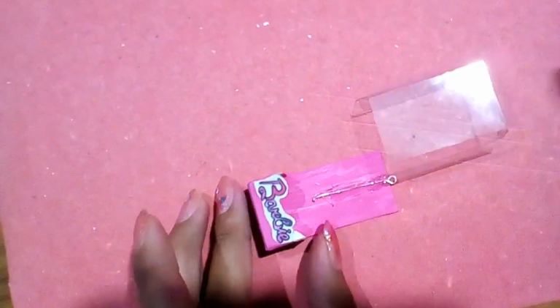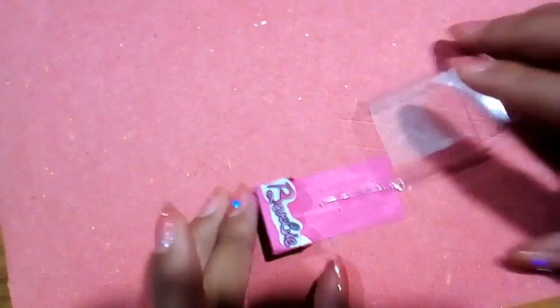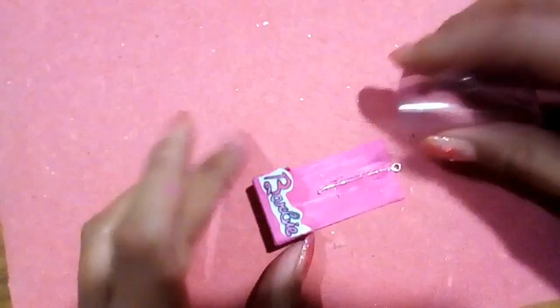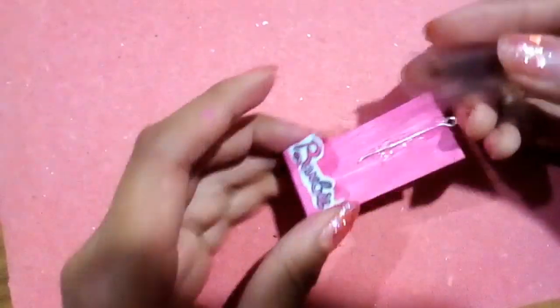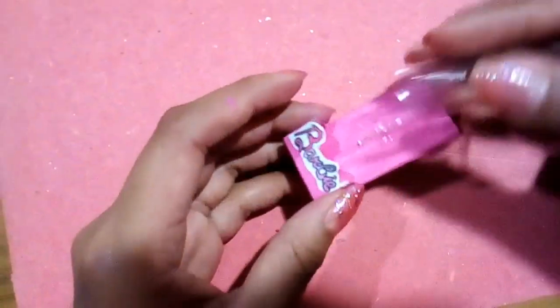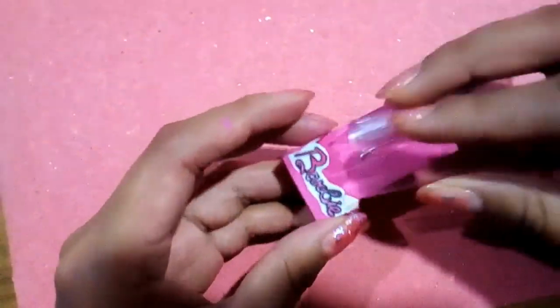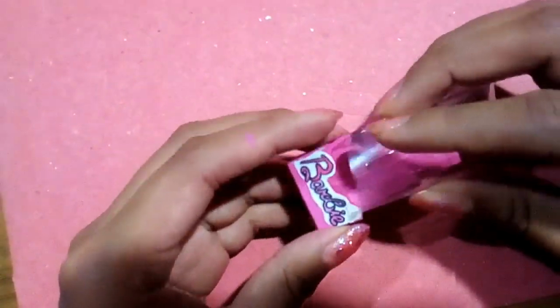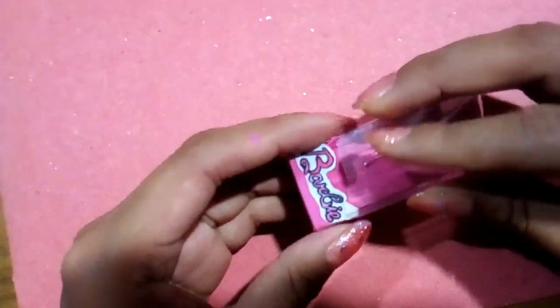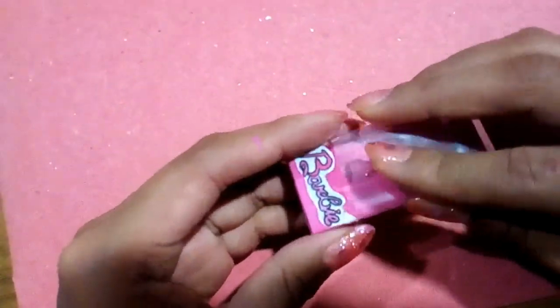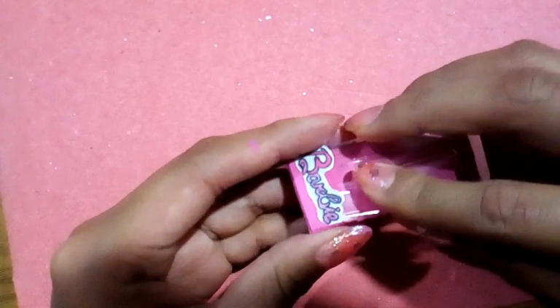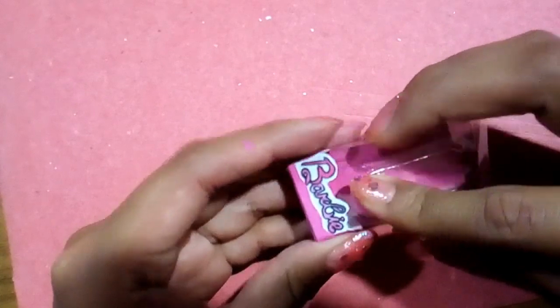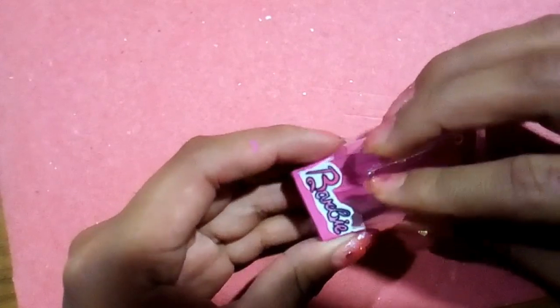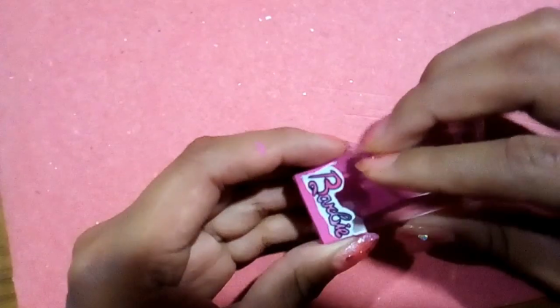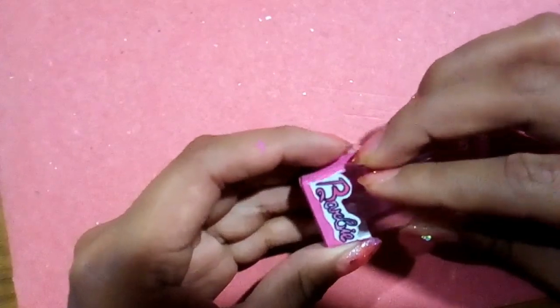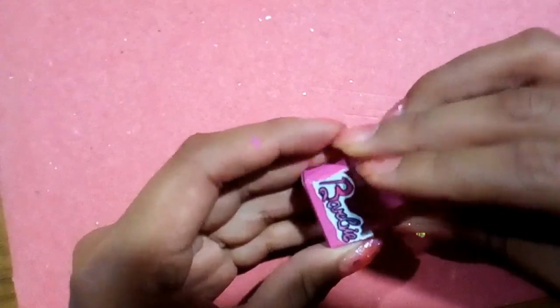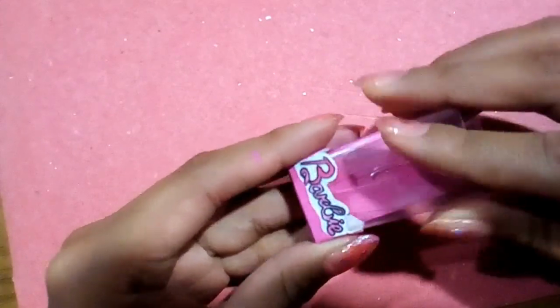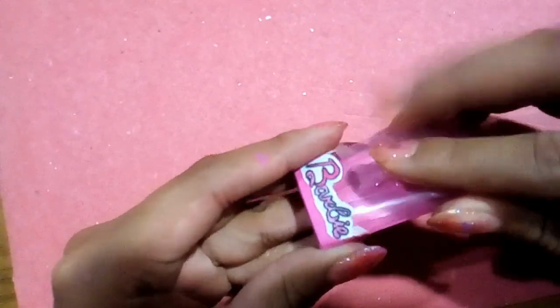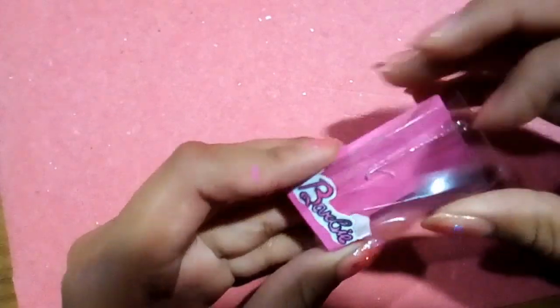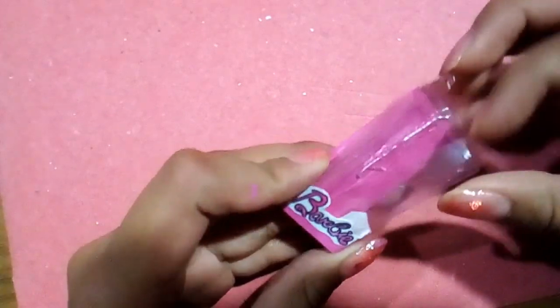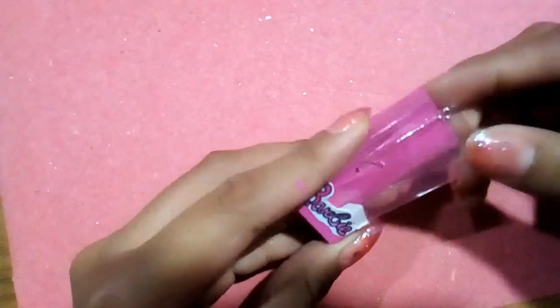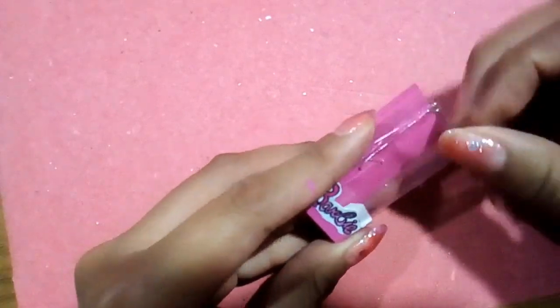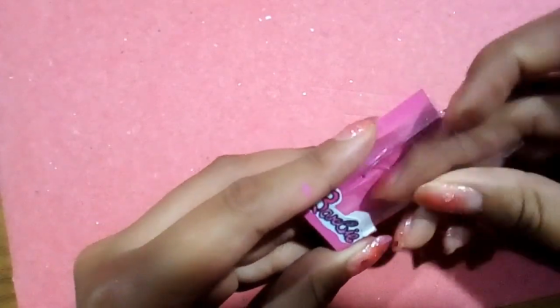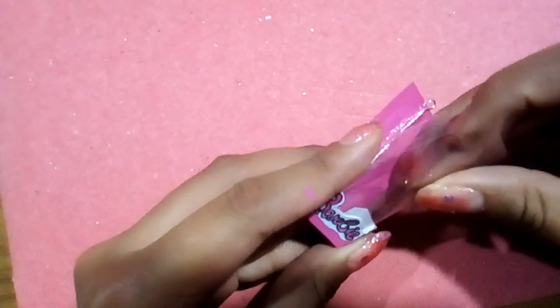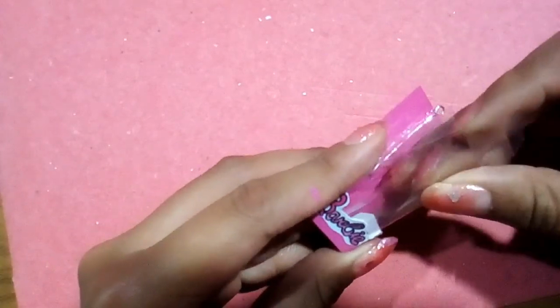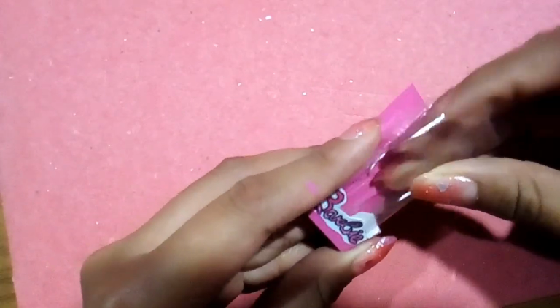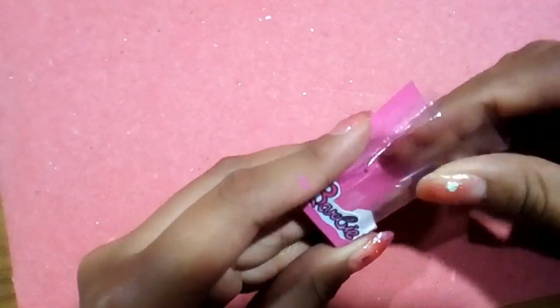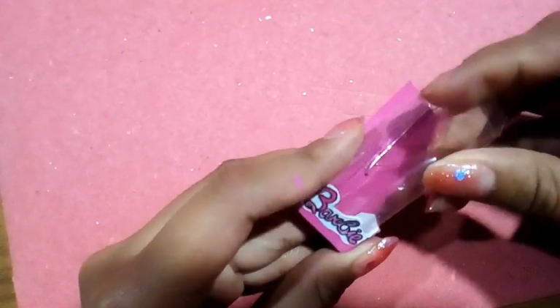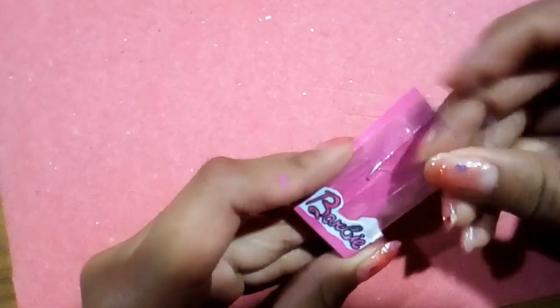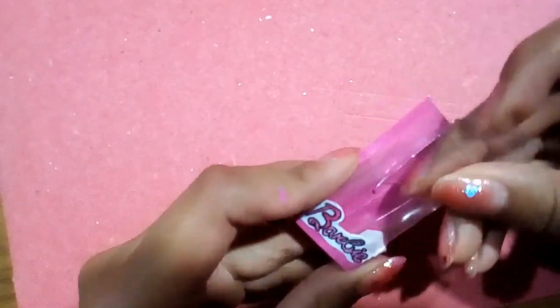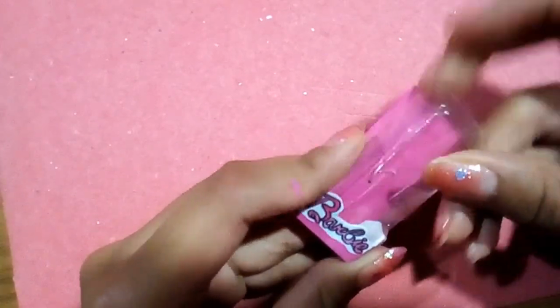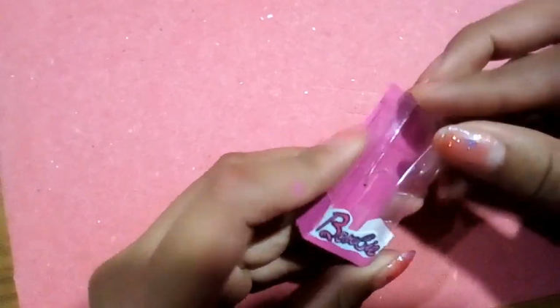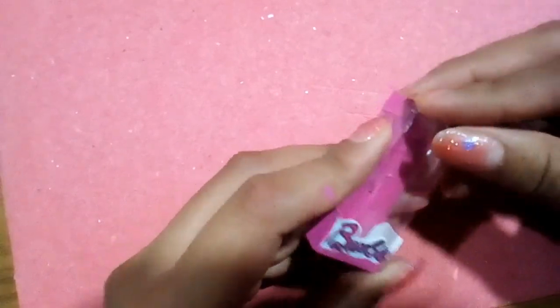Igual el acetato lo pegamos dentro de la cajita, excepto en la parte superior de ella.